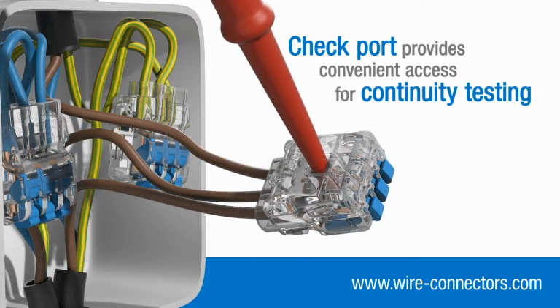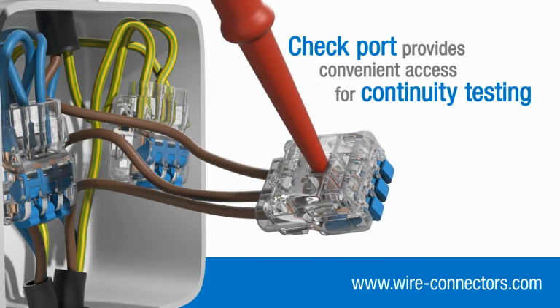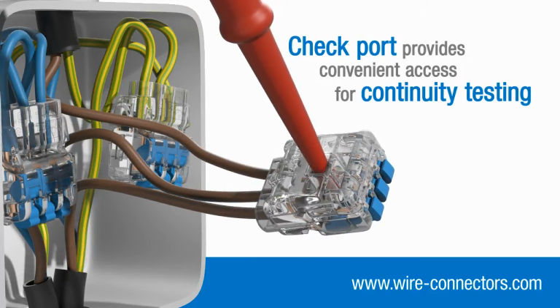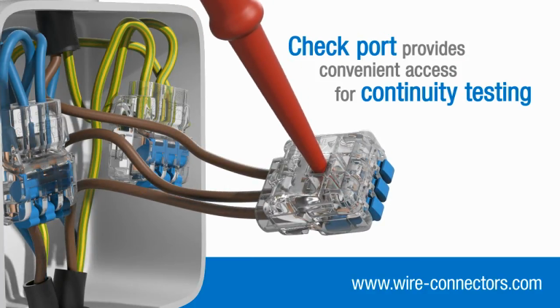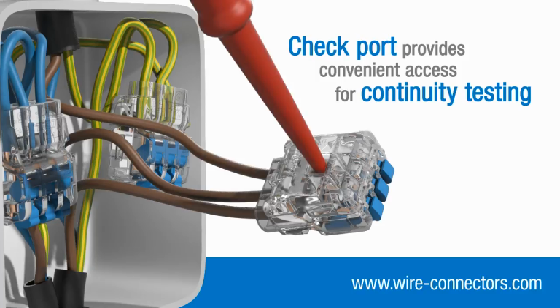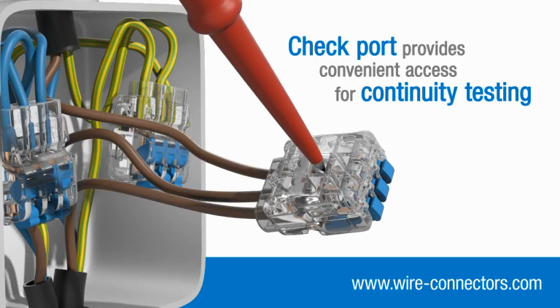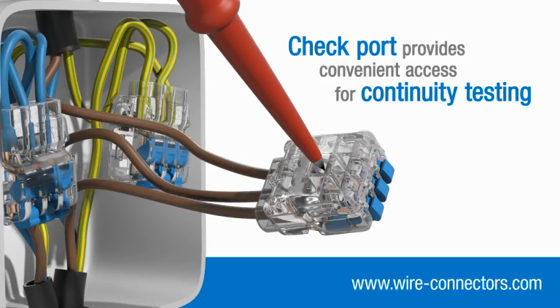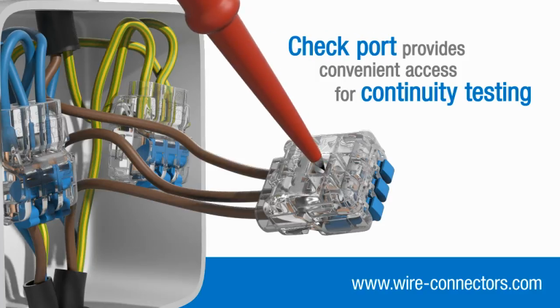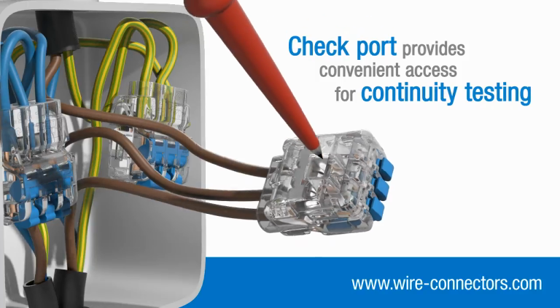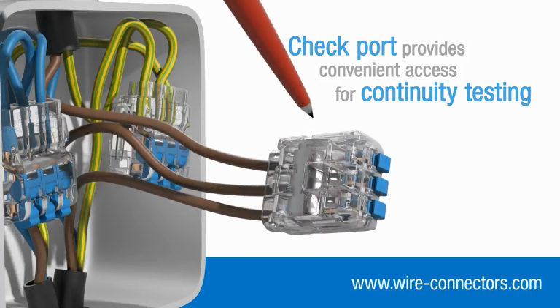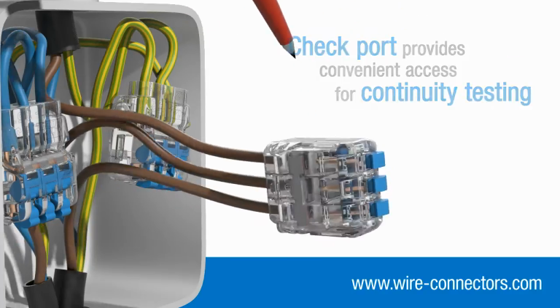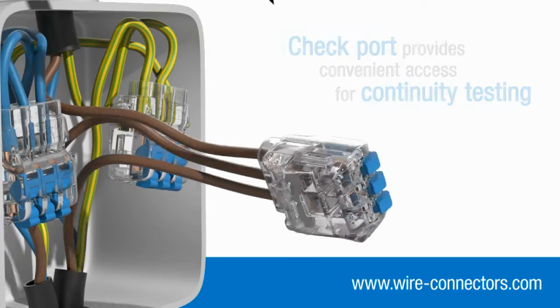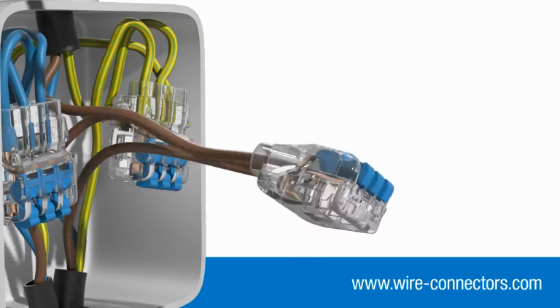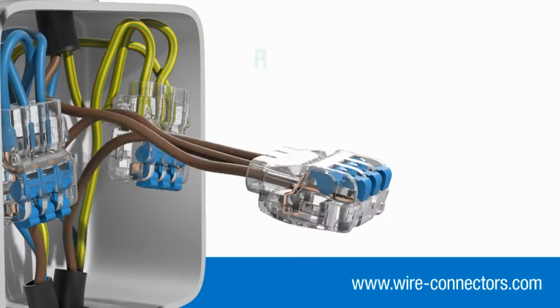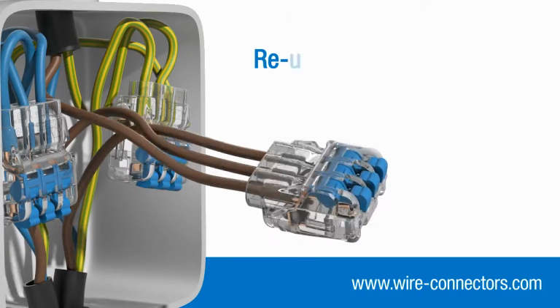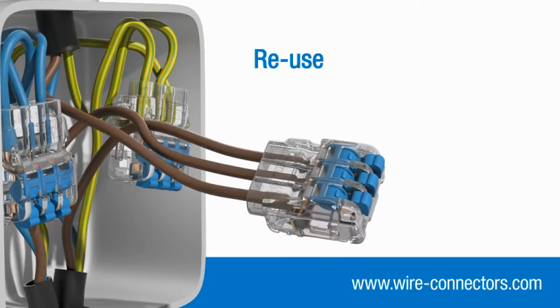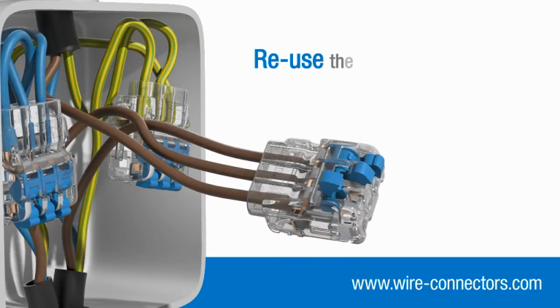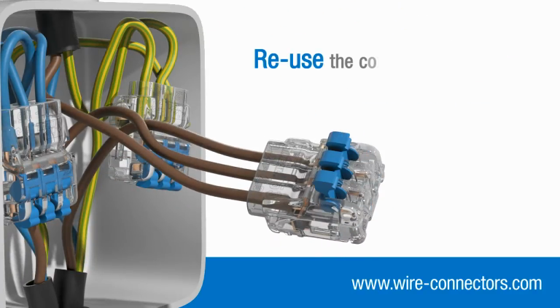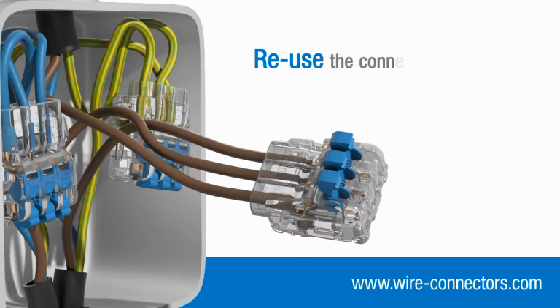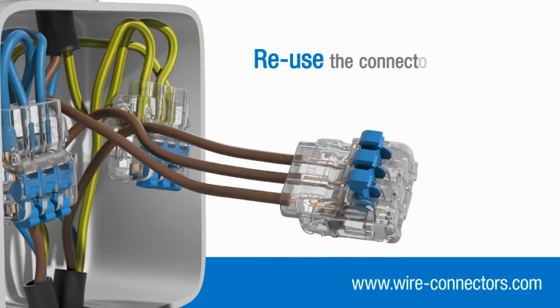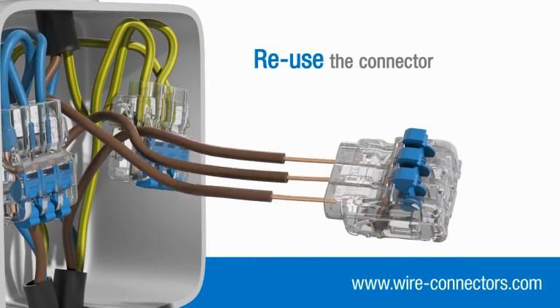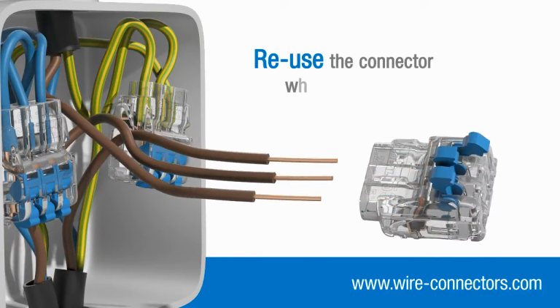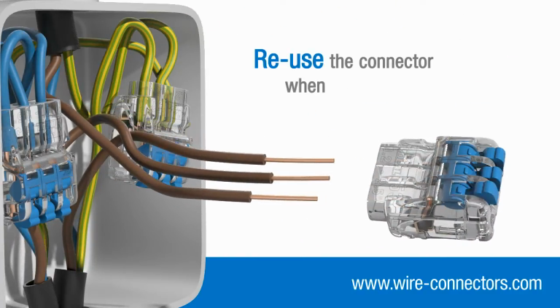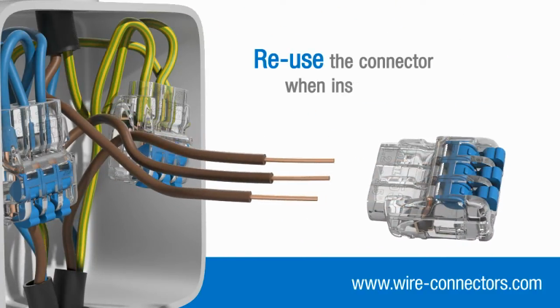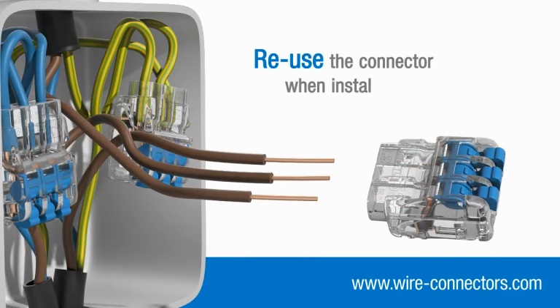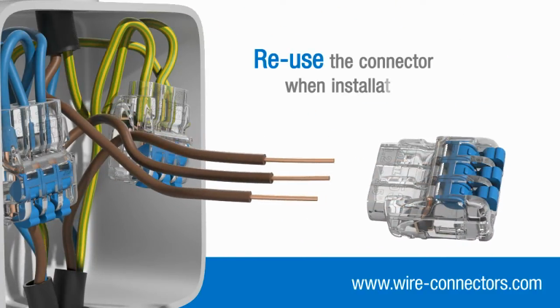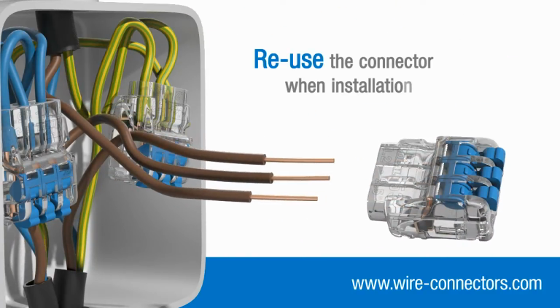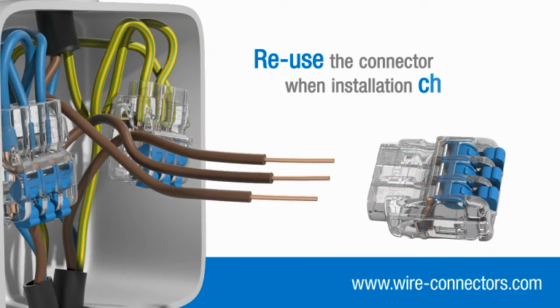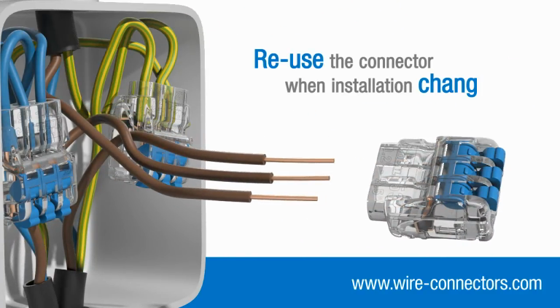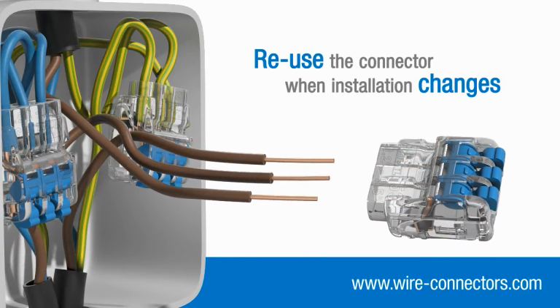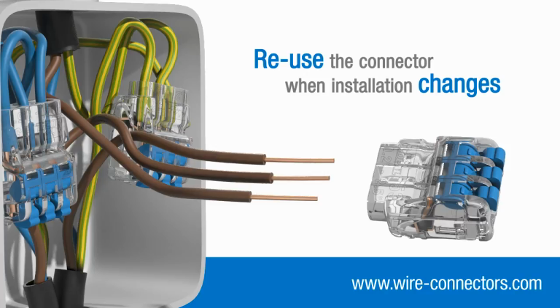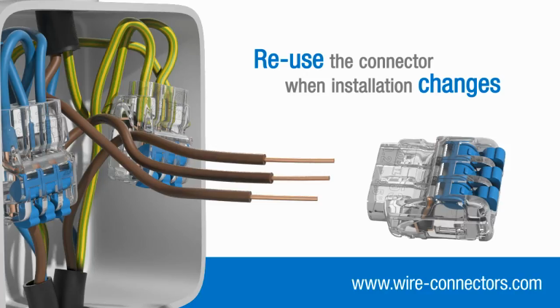And if your installation changes, you can easily remove your wires and reuse the connector elsewhere.